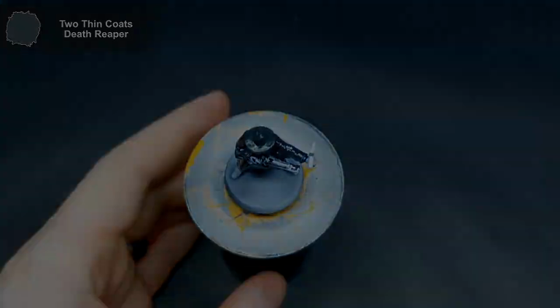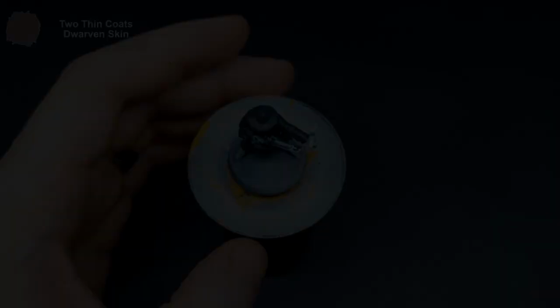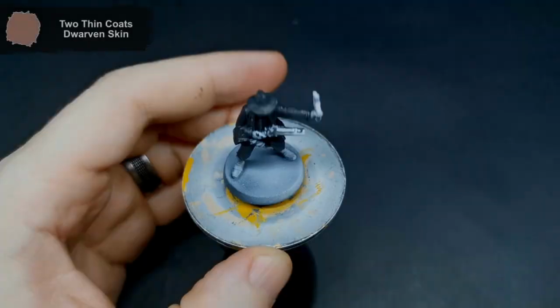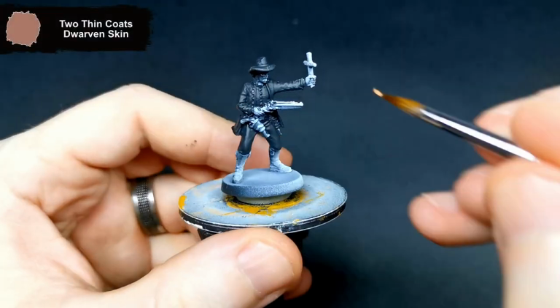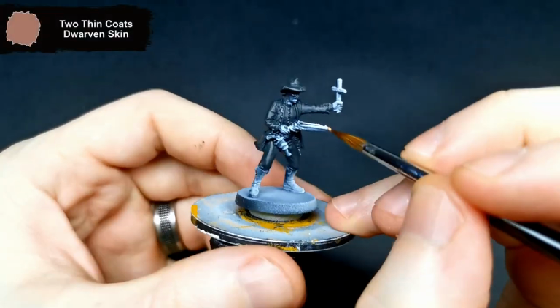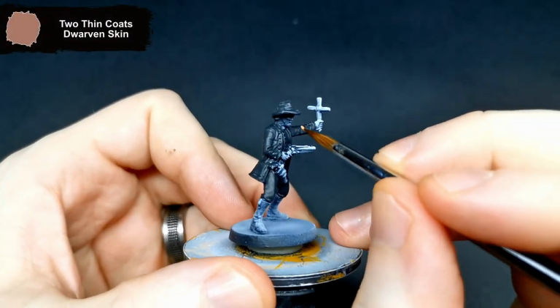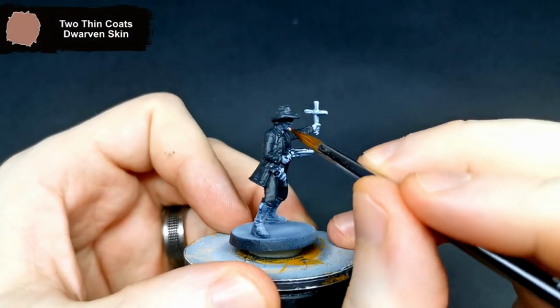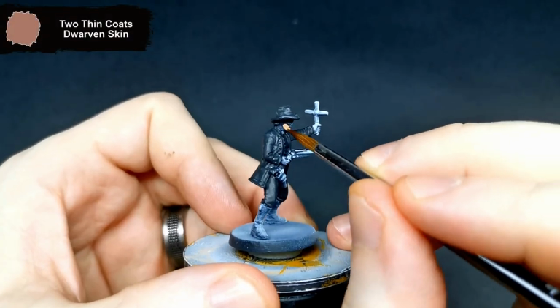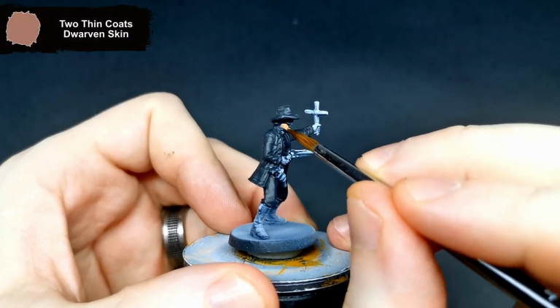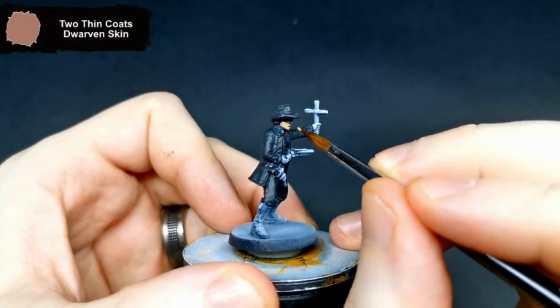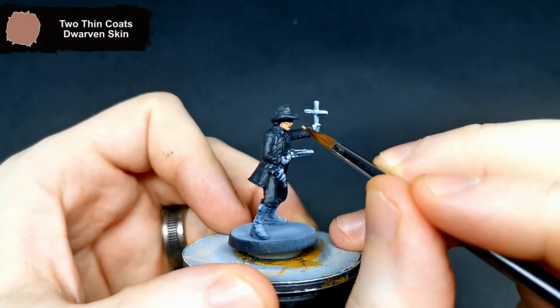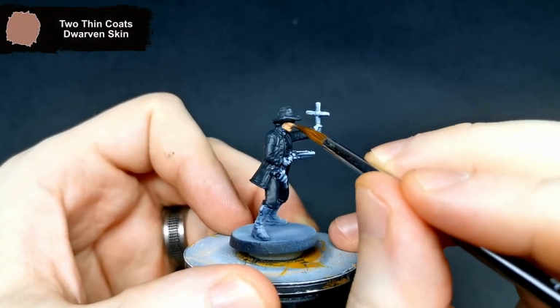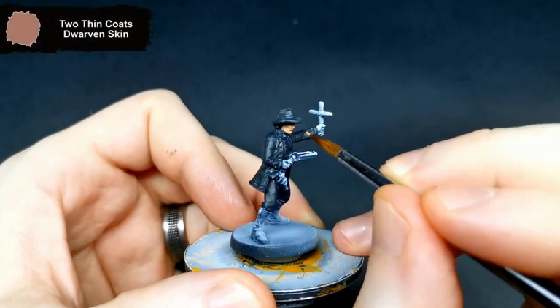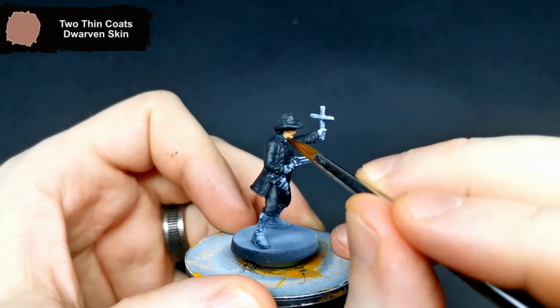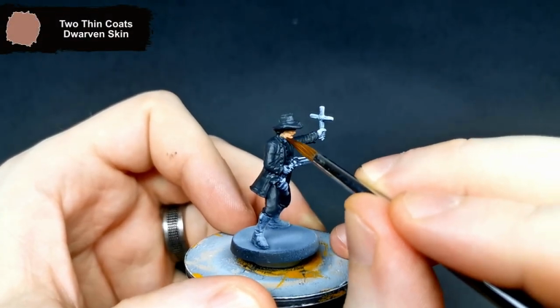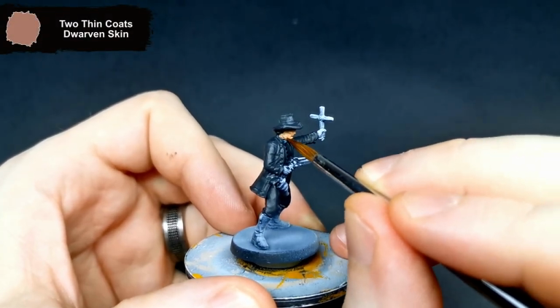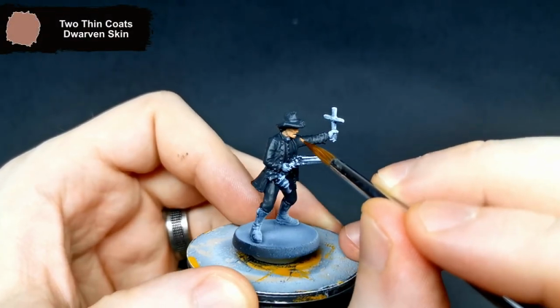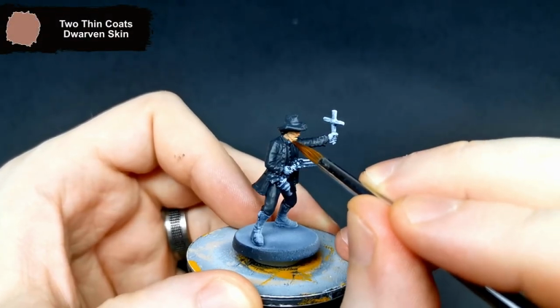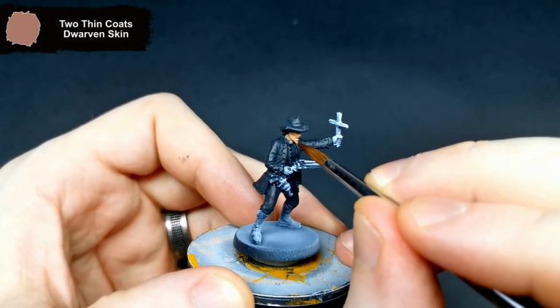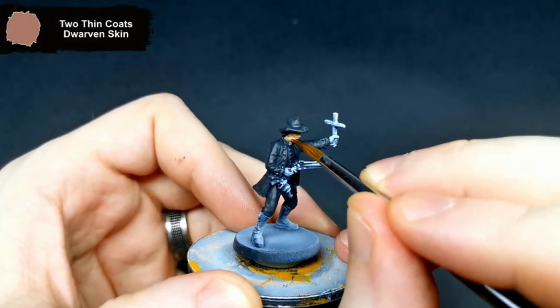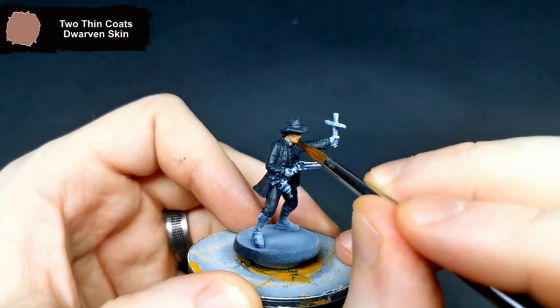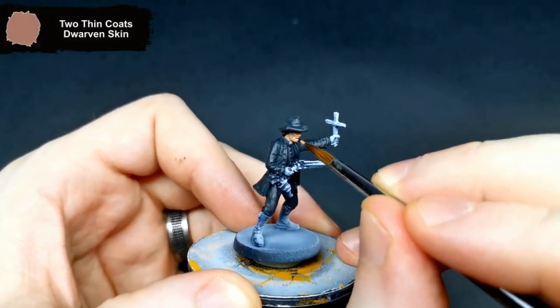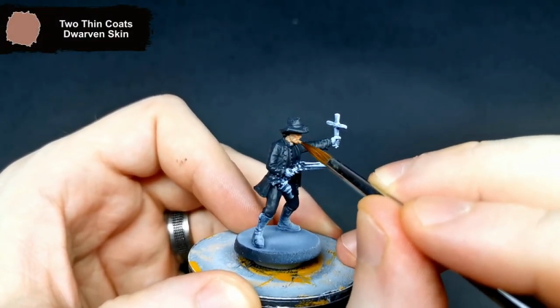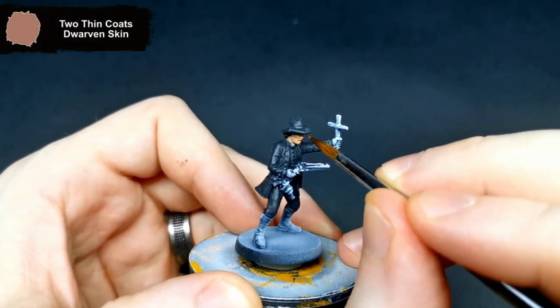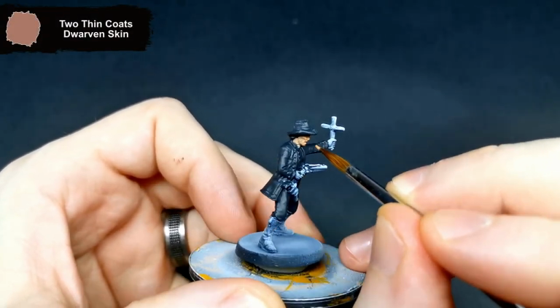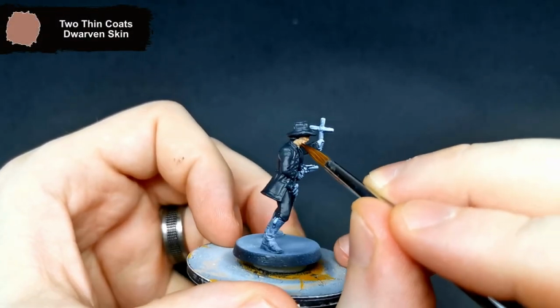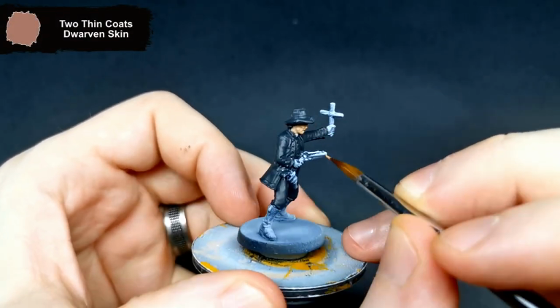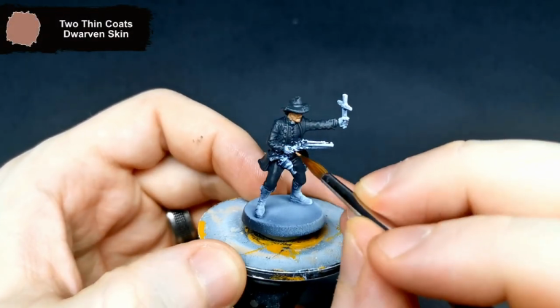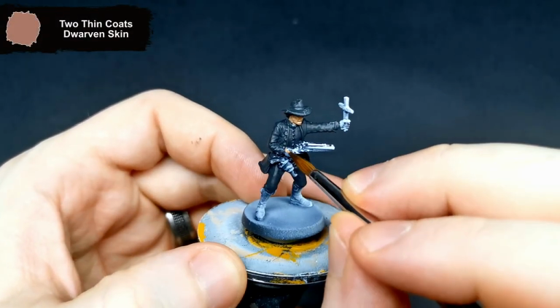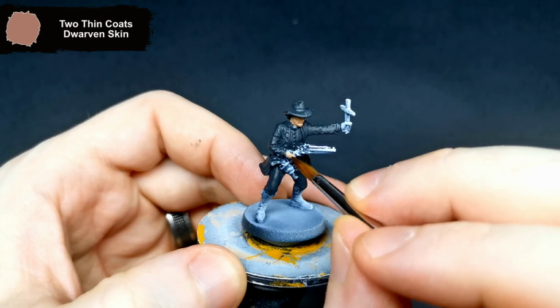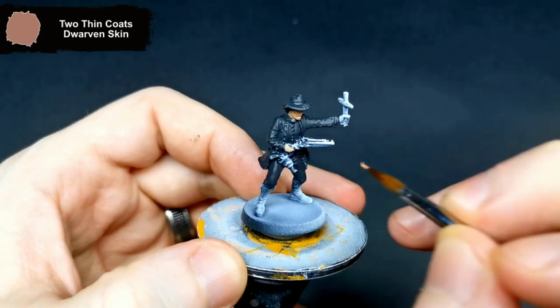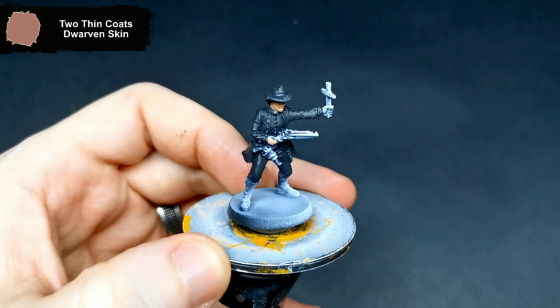While the Death Reaper is drying, I grabbed Dwarven Skin and gave all of that exposed flesh a once over.